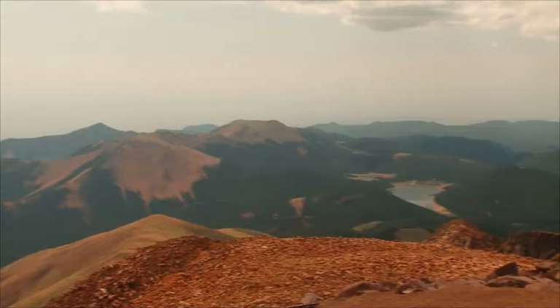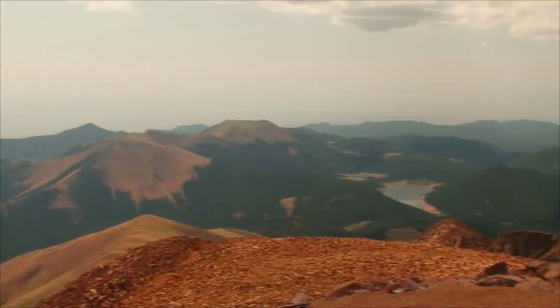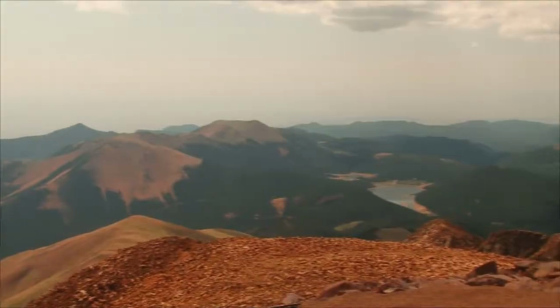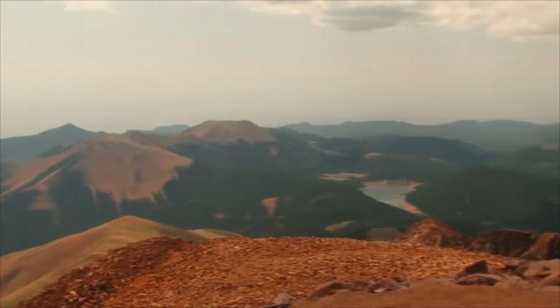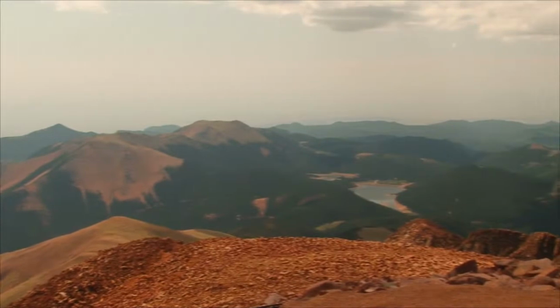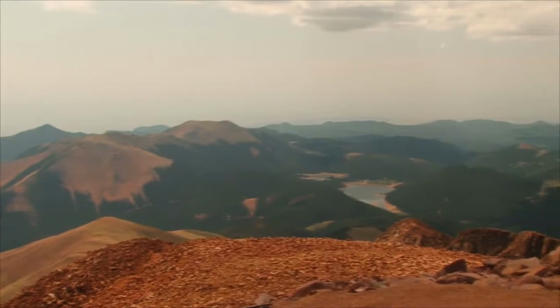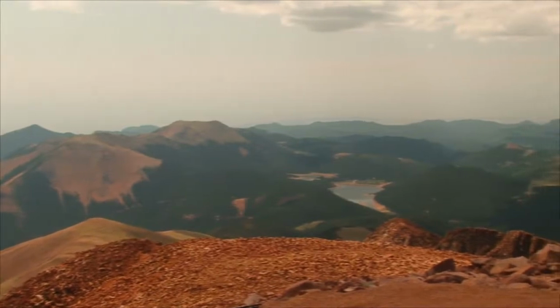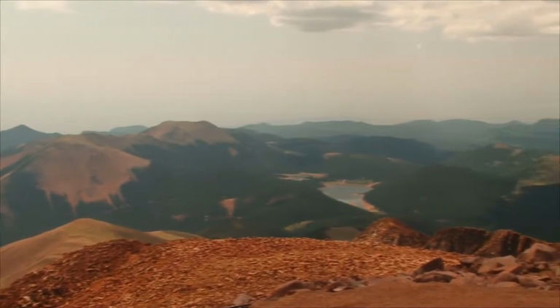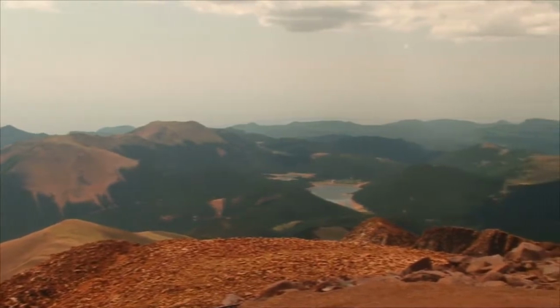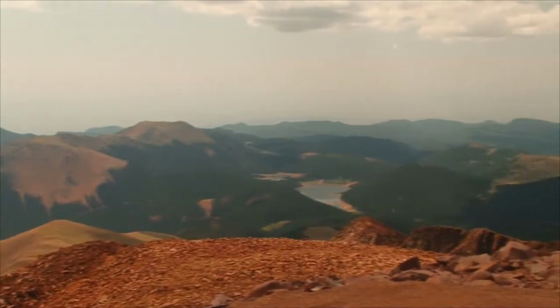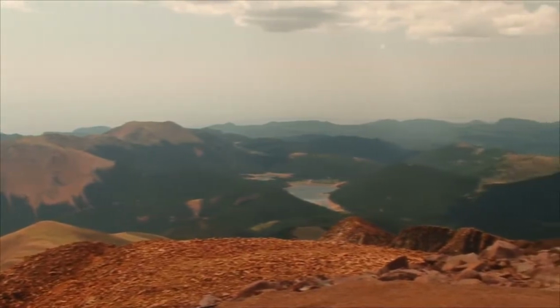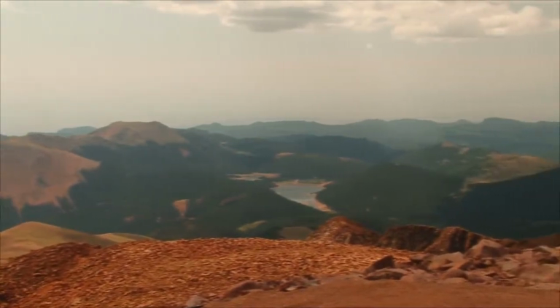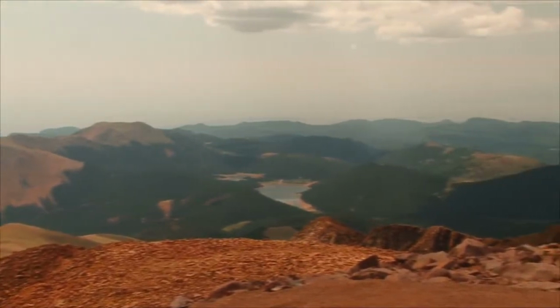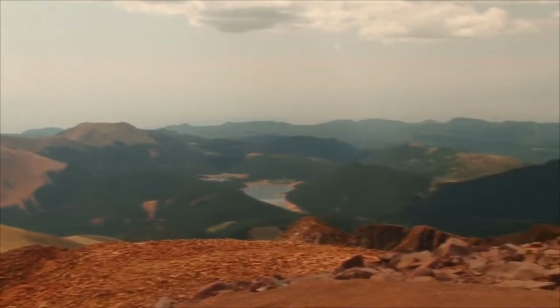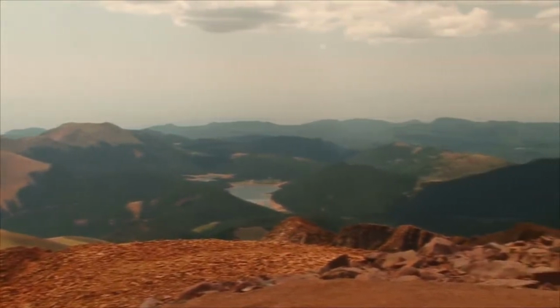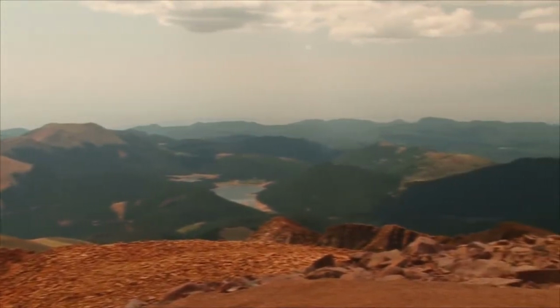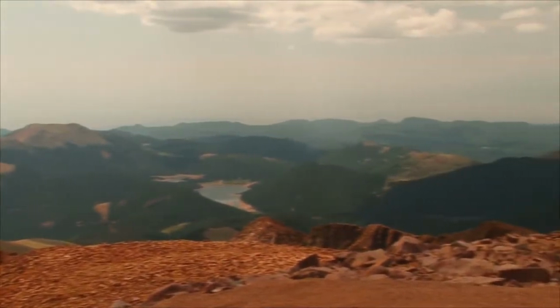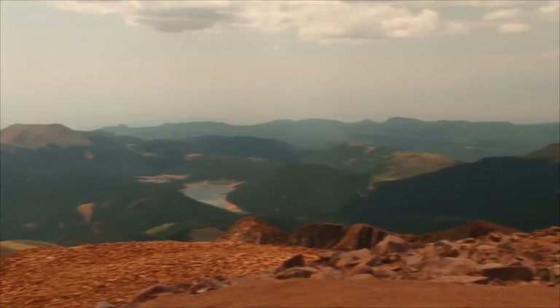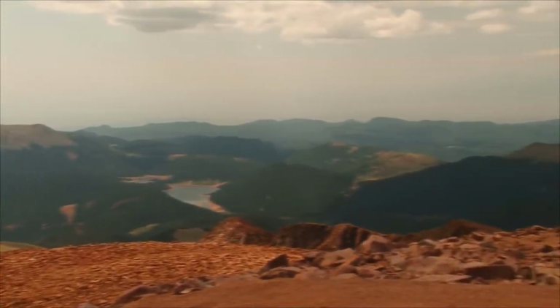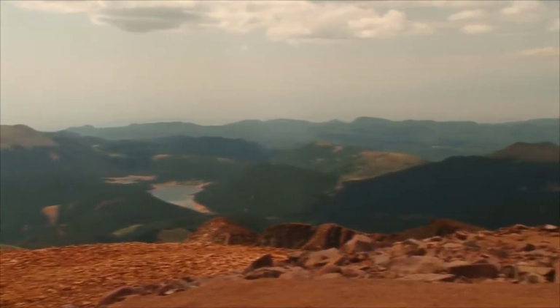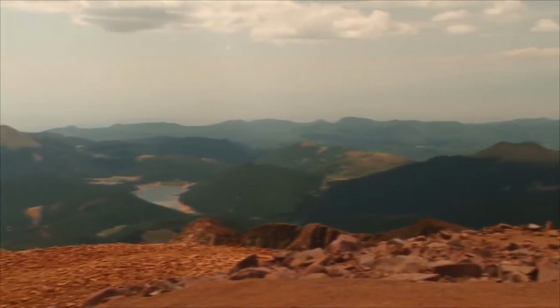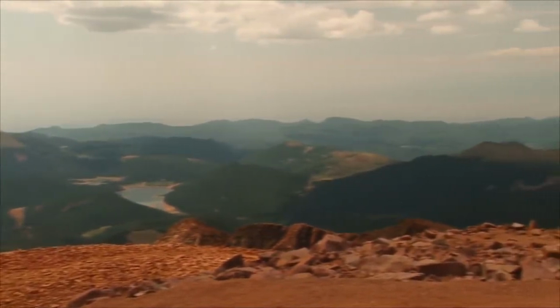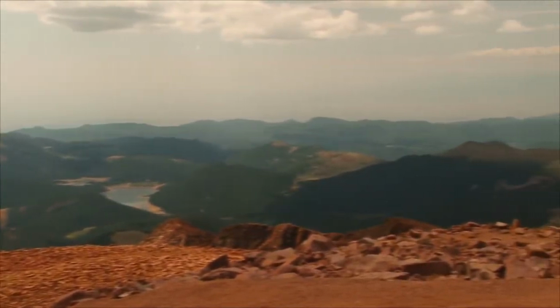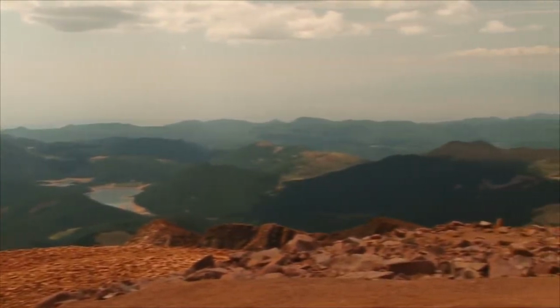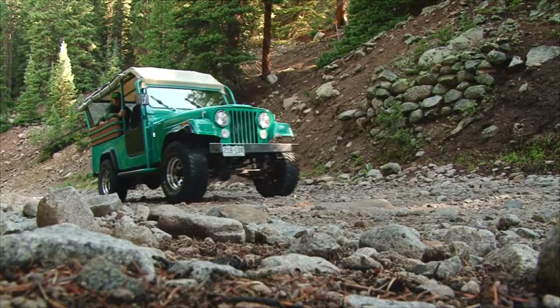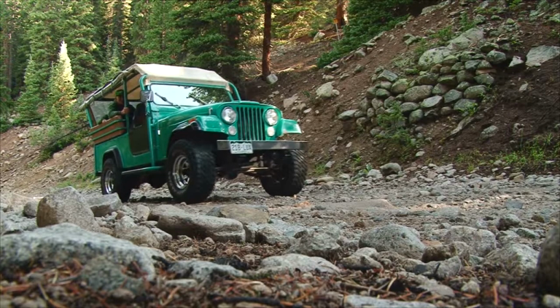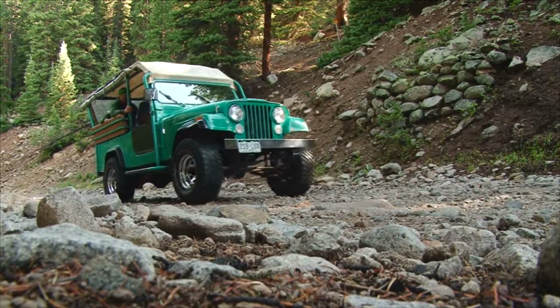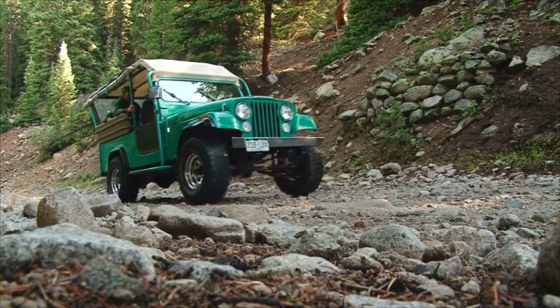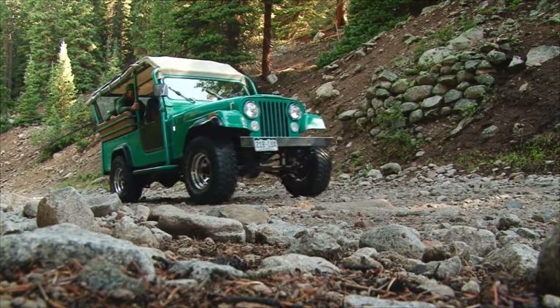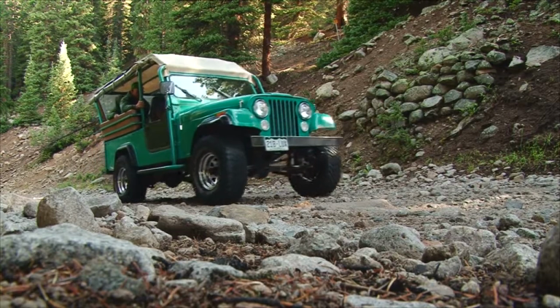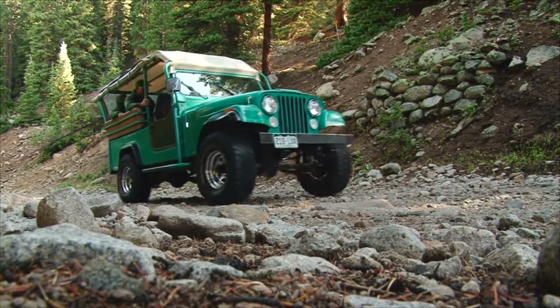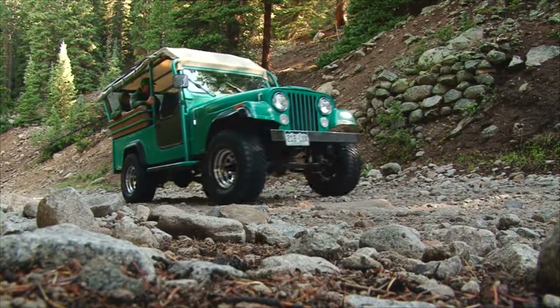This is a land of extremes, where you can go from some of the highest places in the country to the lowest, and there is adventure everywhere in between.